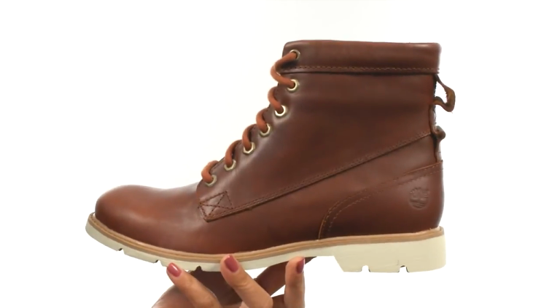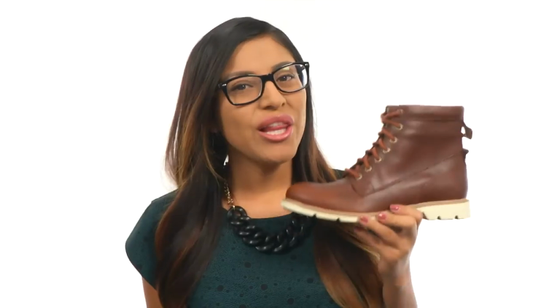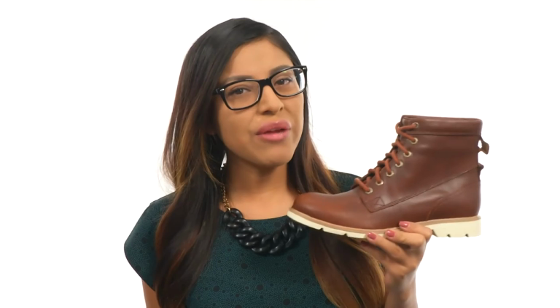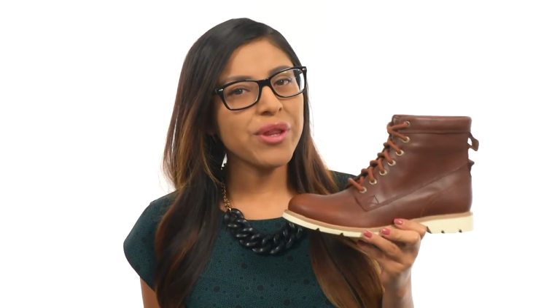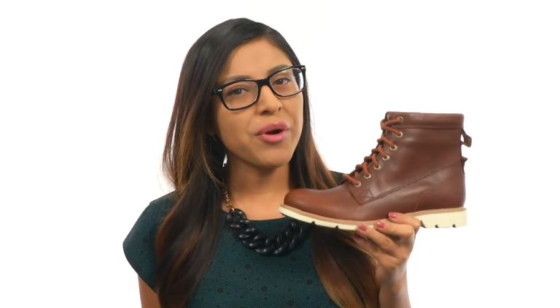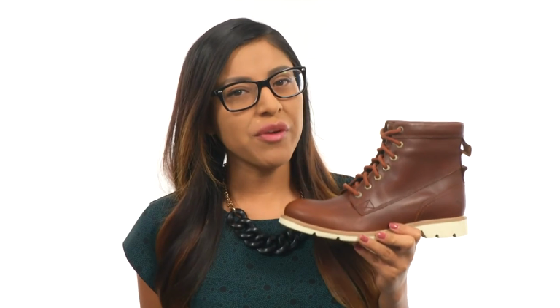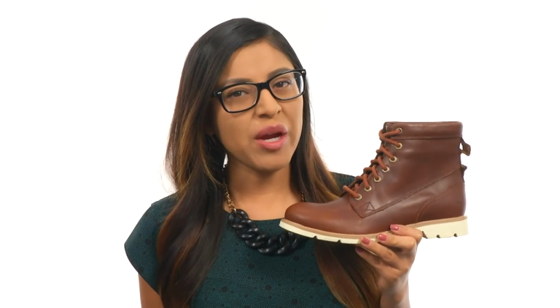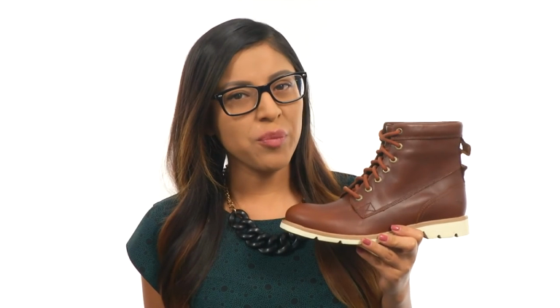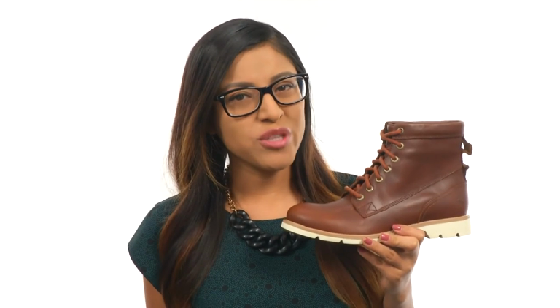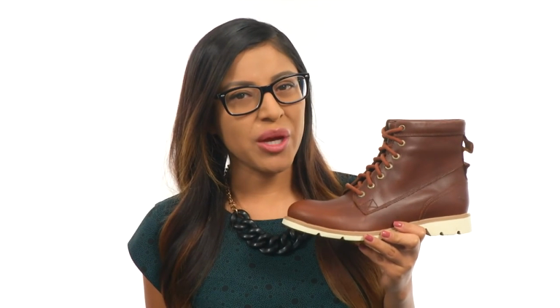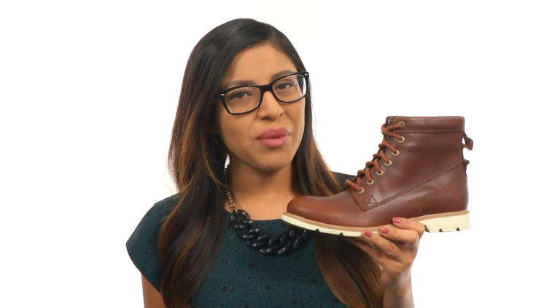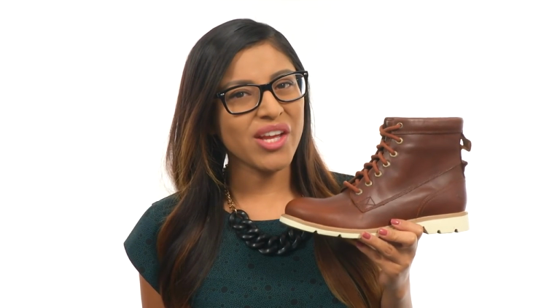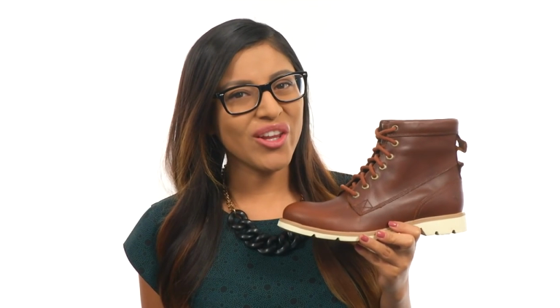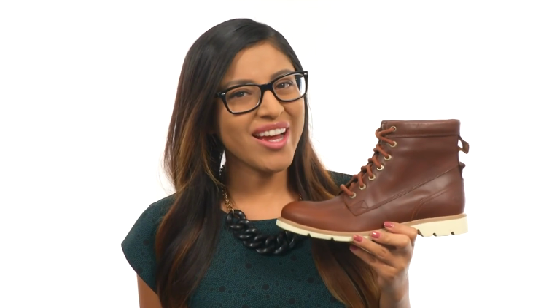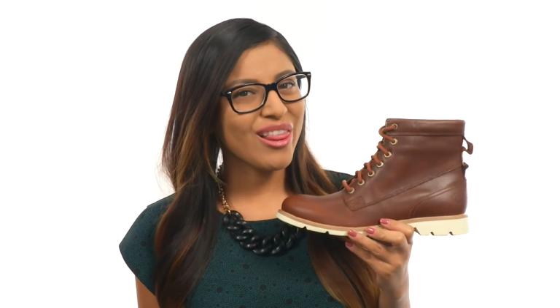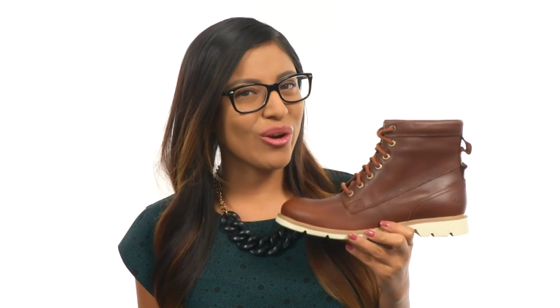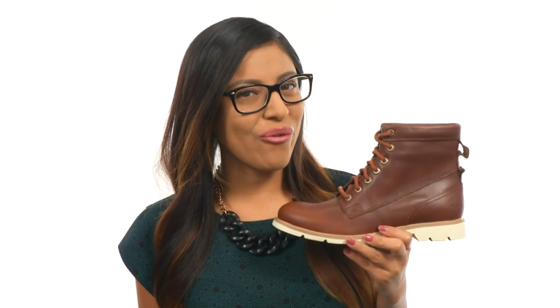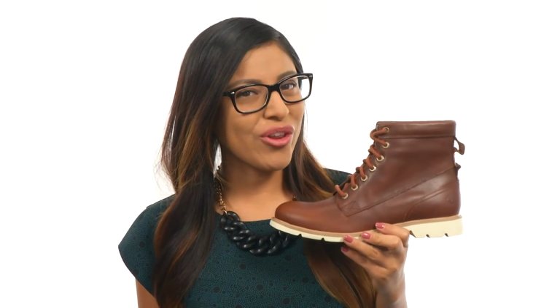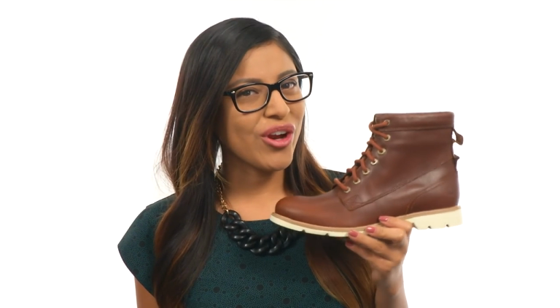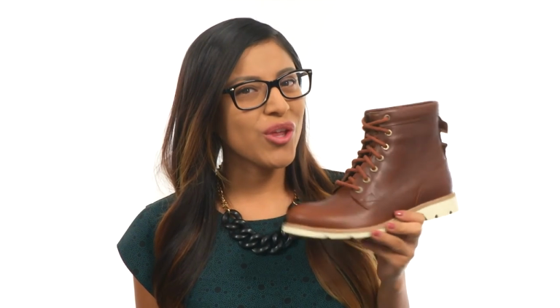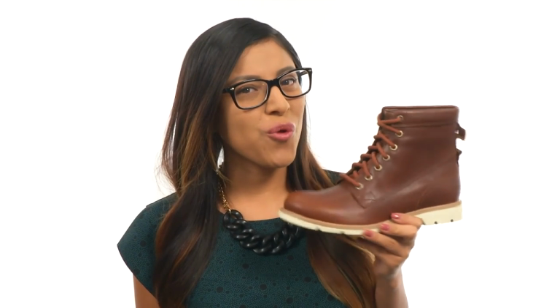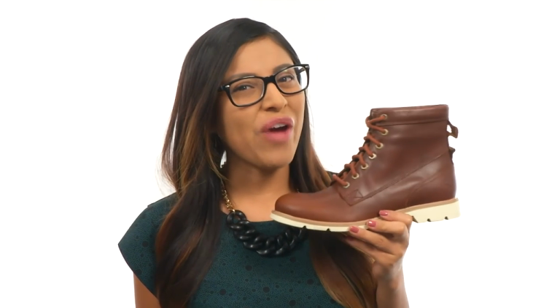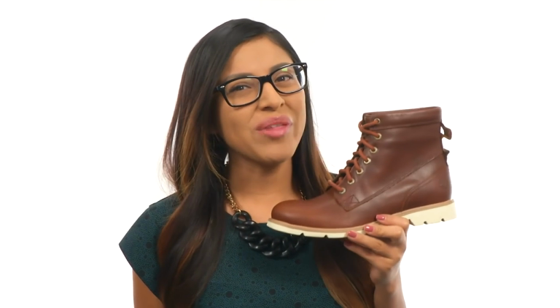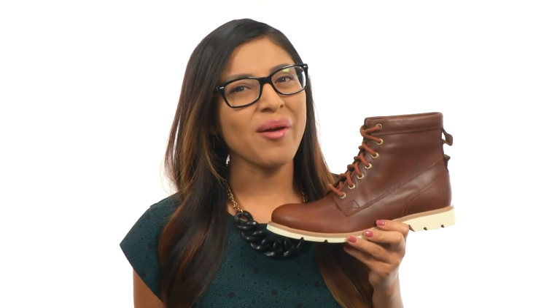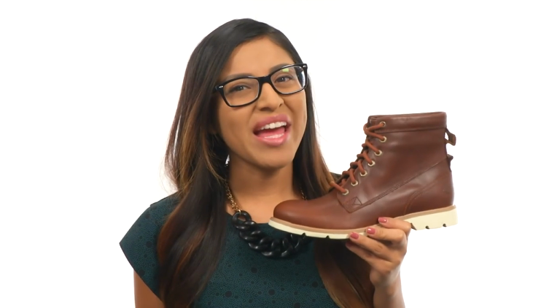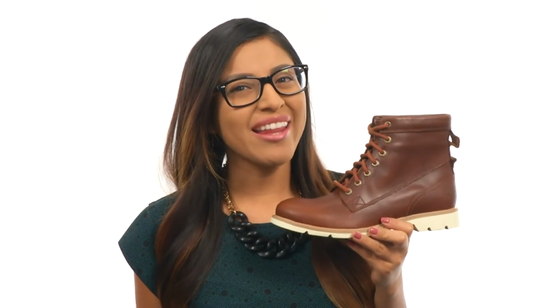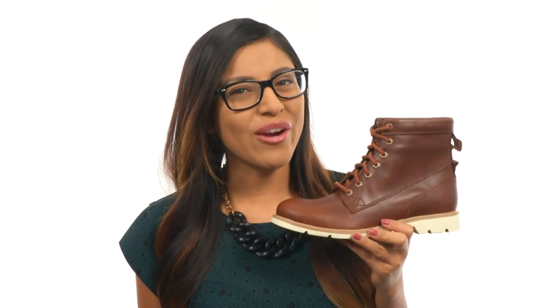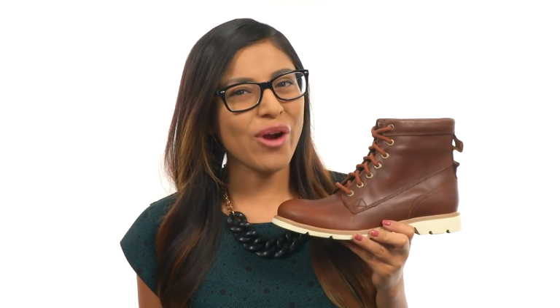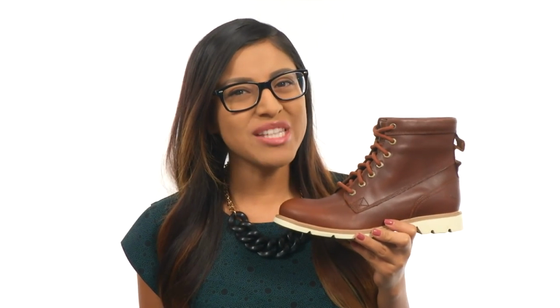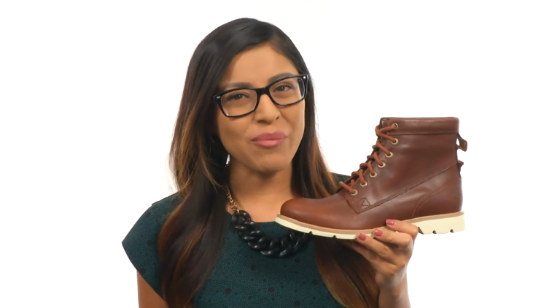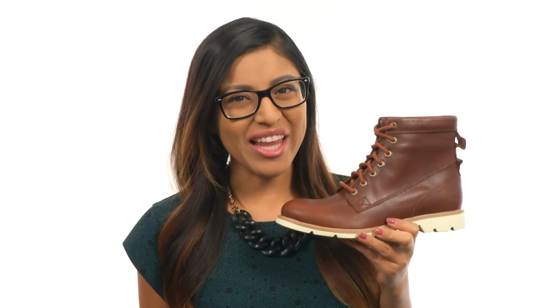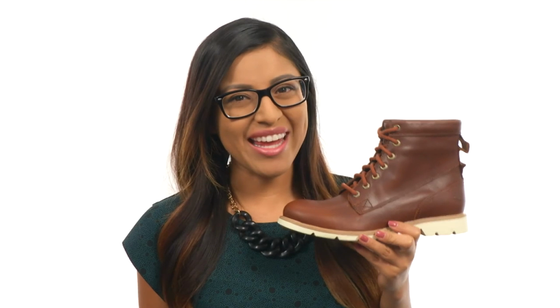Looking for the perfect pair of boots to complete your look? Look no further — you found them, and they're from Timberland.